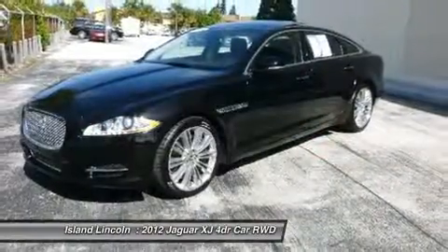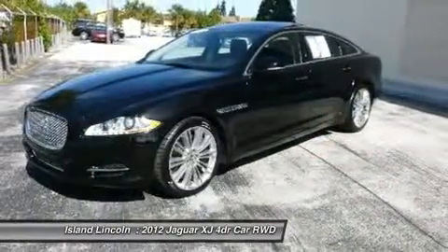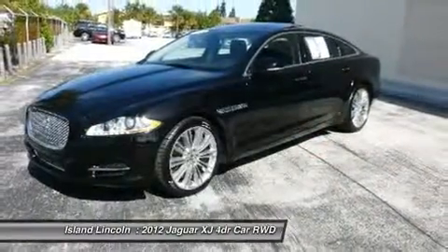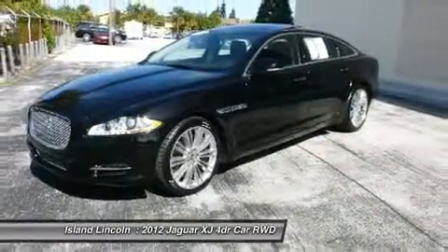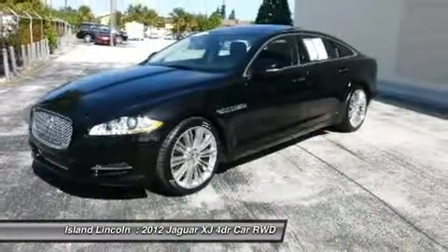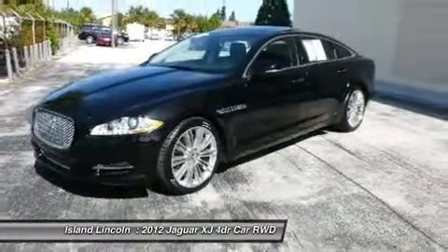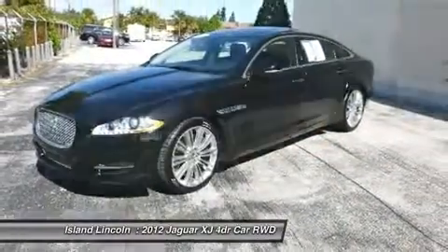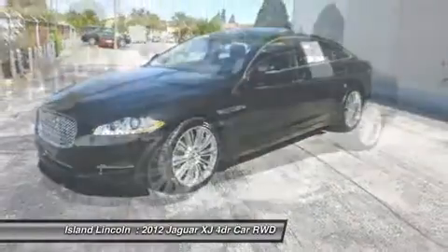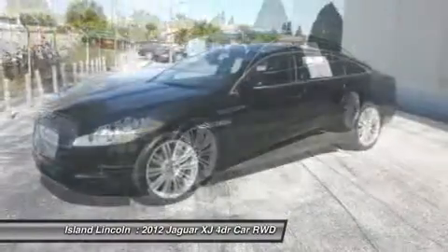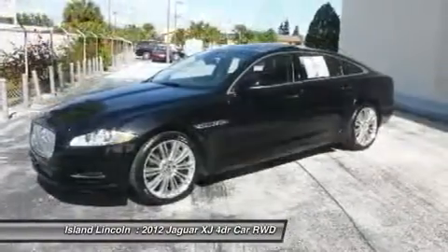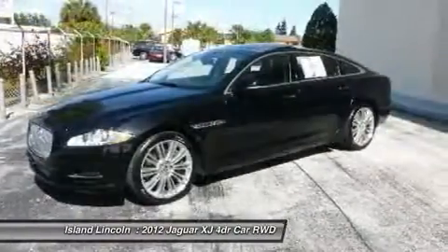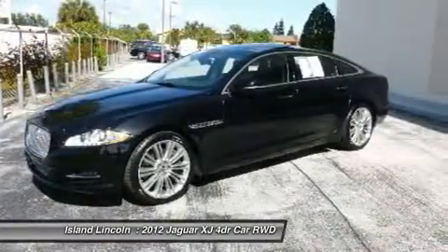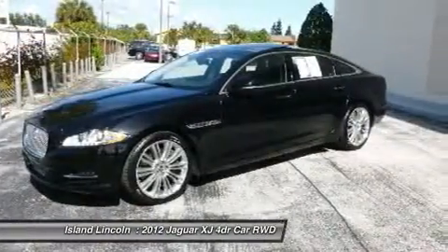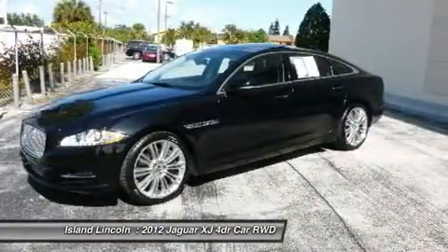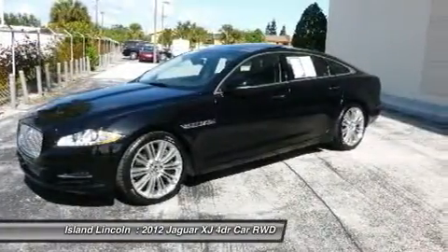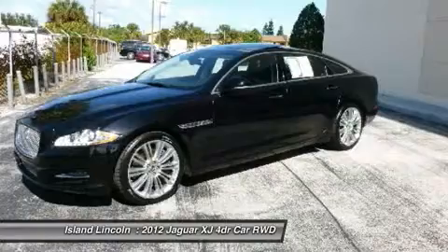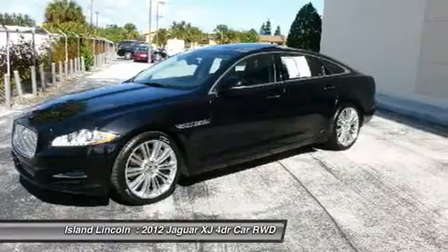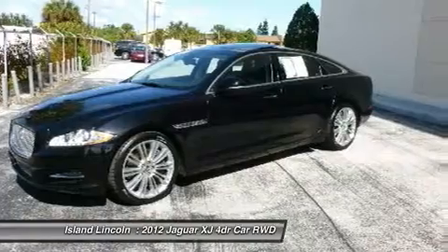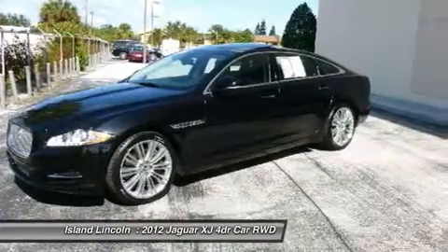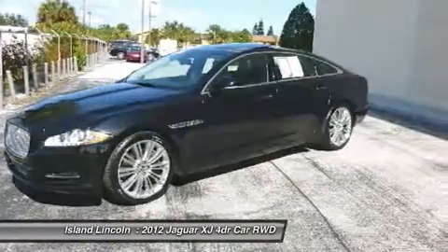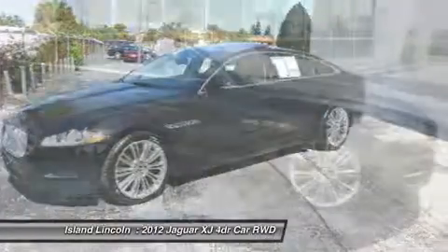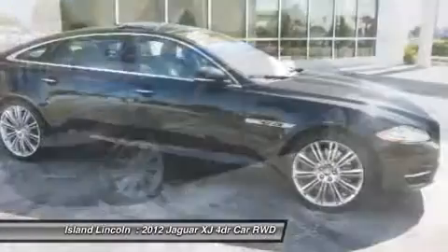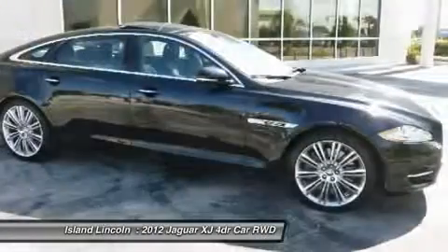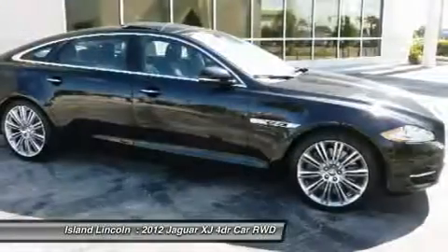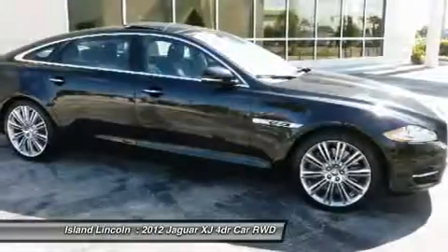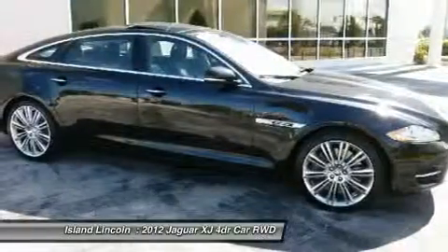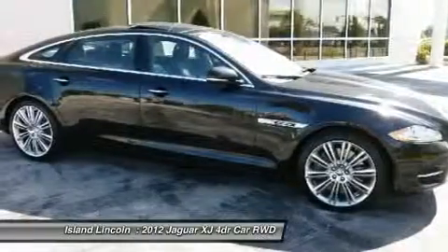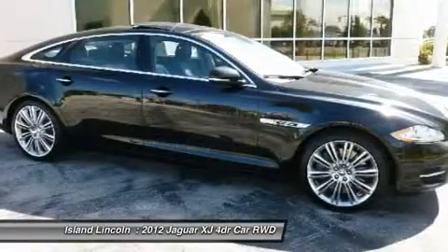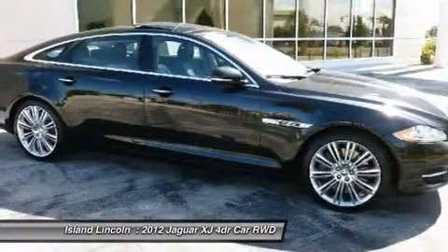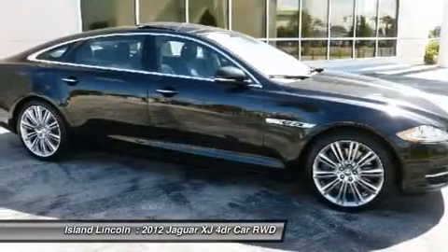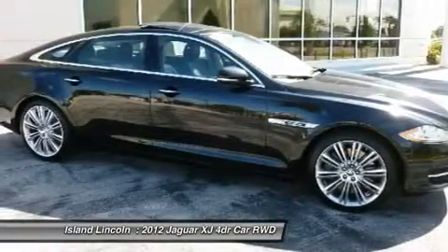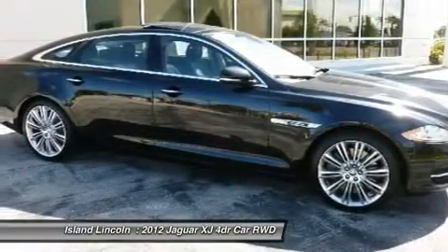Visit Island Lincoln at 1850 East Merritt Island Causeway, Merritt Island, Florida, 32952 today.